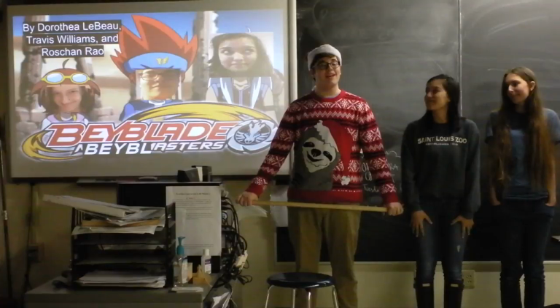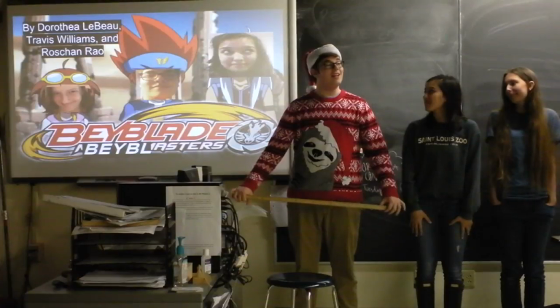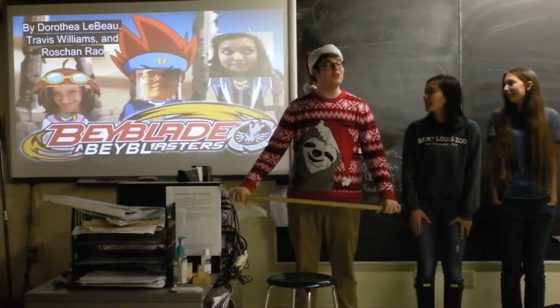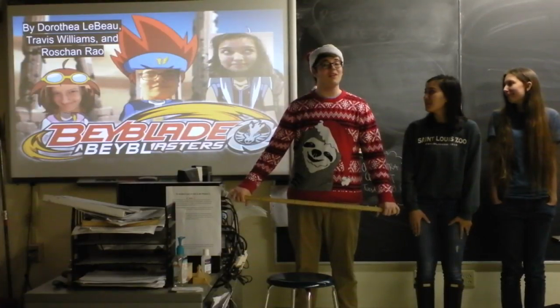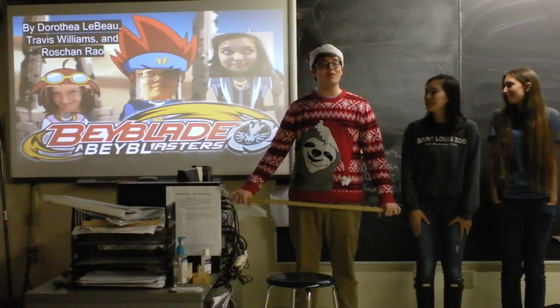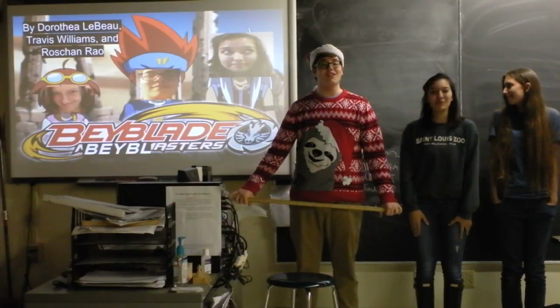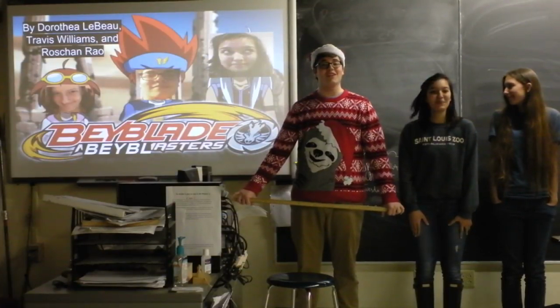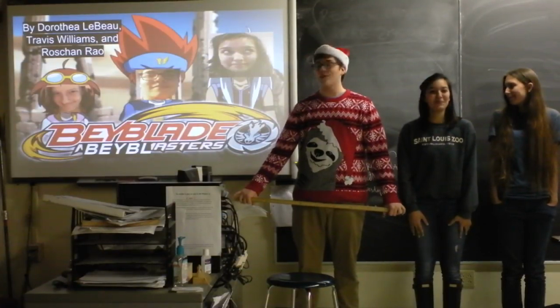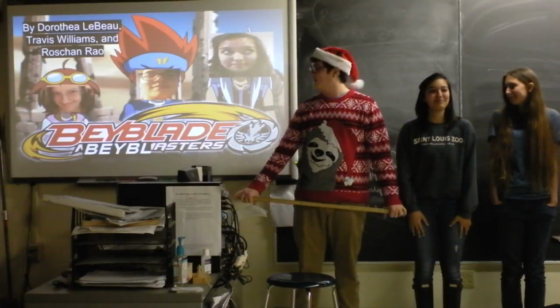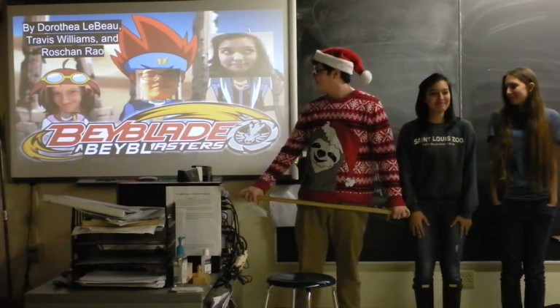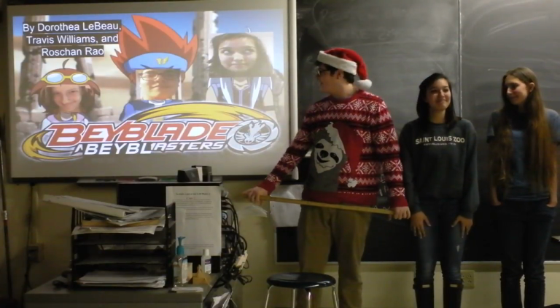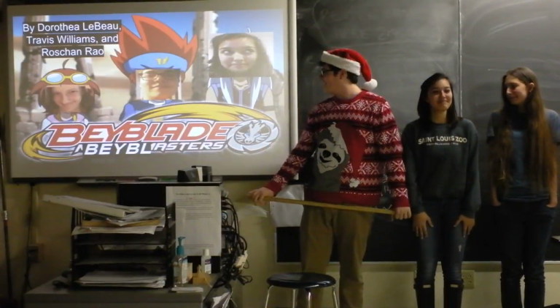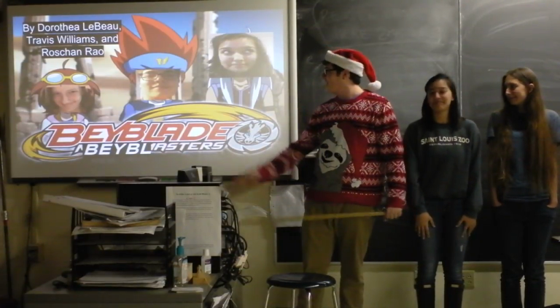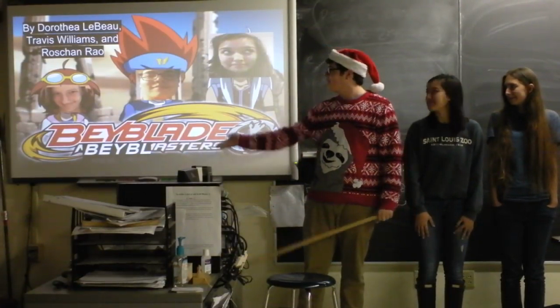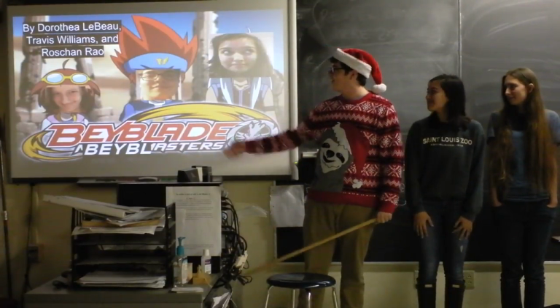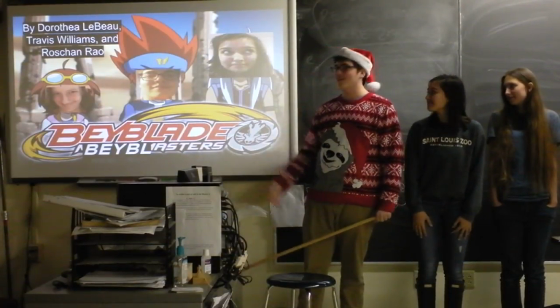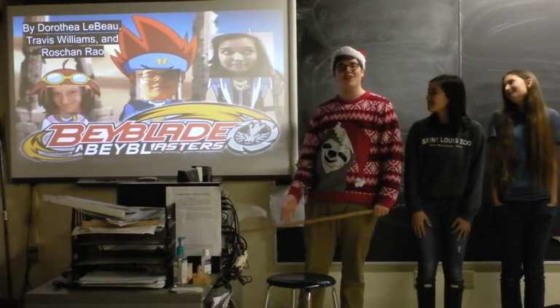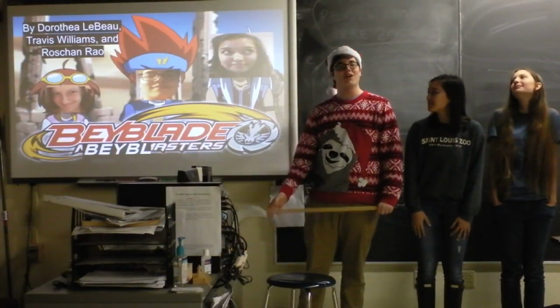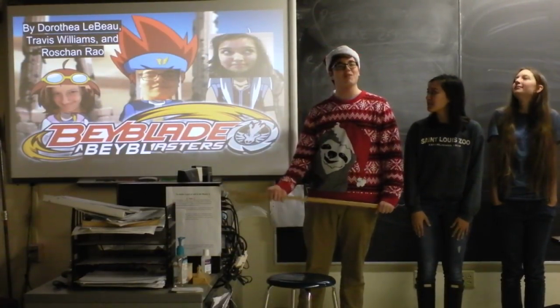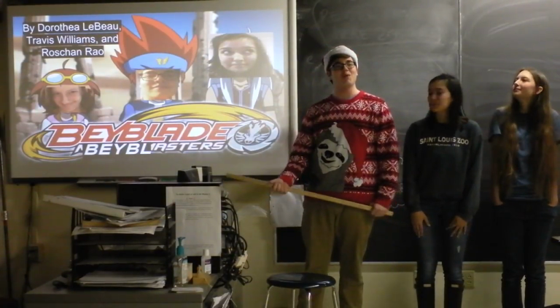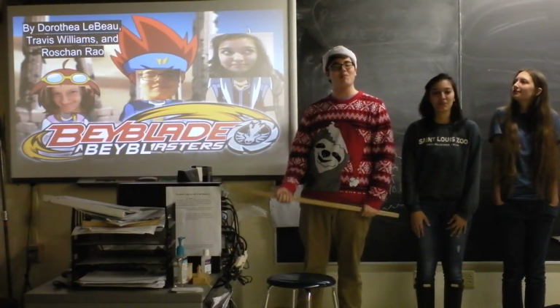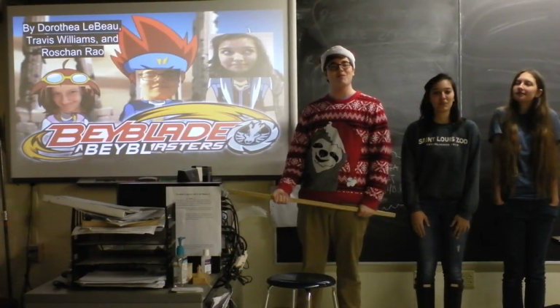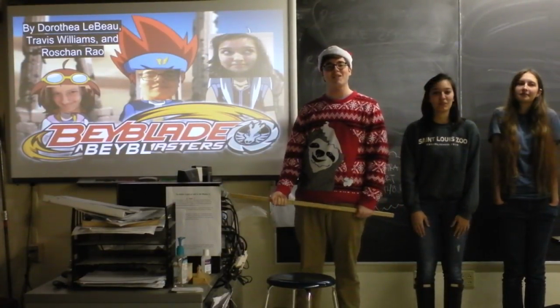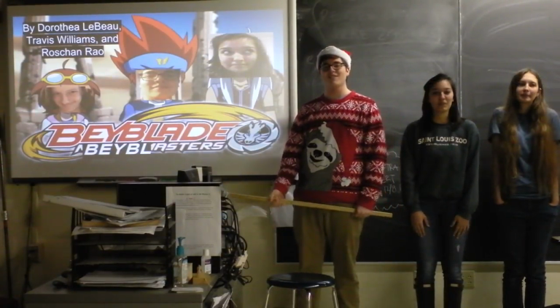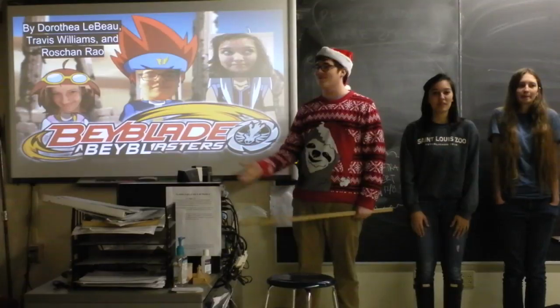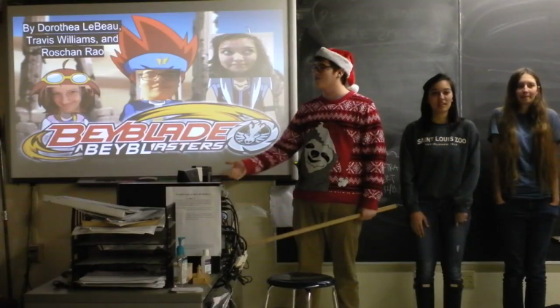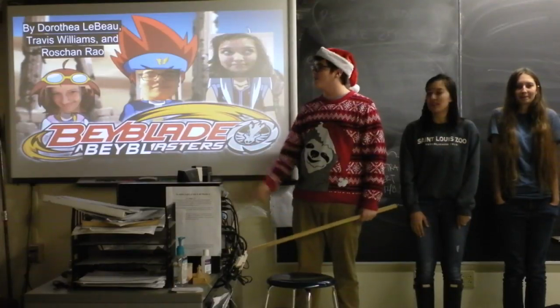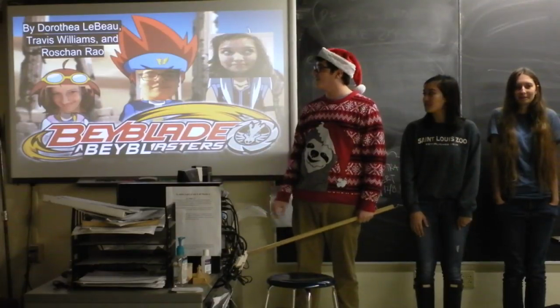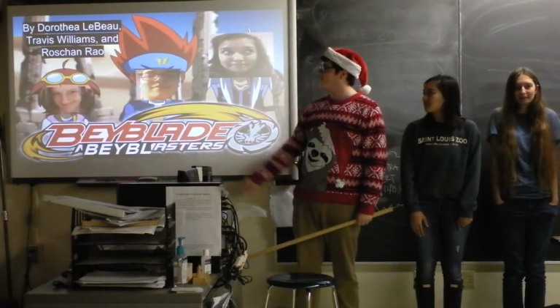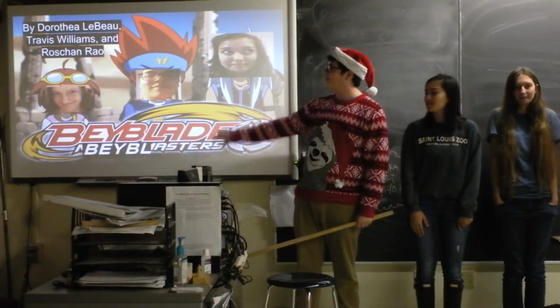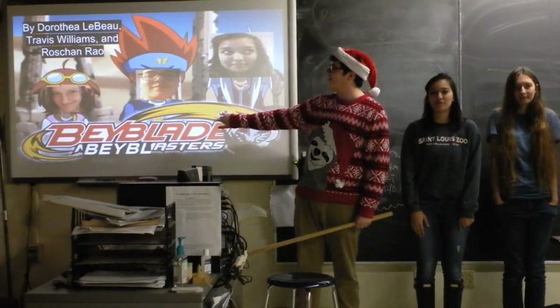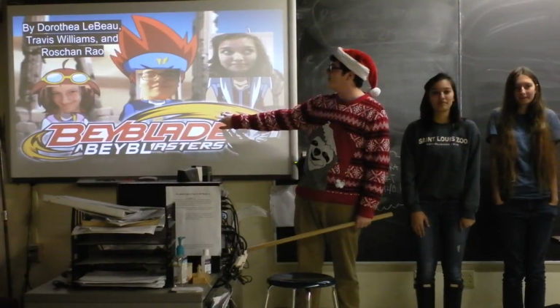Hello, we're the WGHS Beyblasters, and we're here to tell you a little bit more about Beyblades. This is a follow-up presentation from our last one.